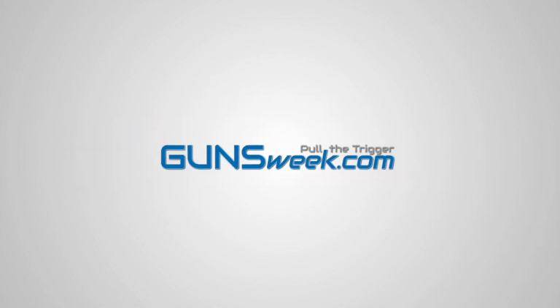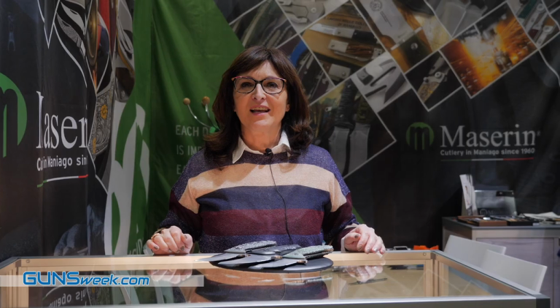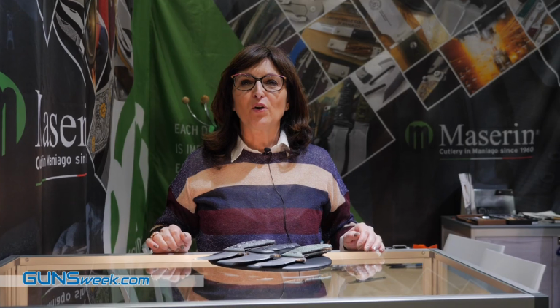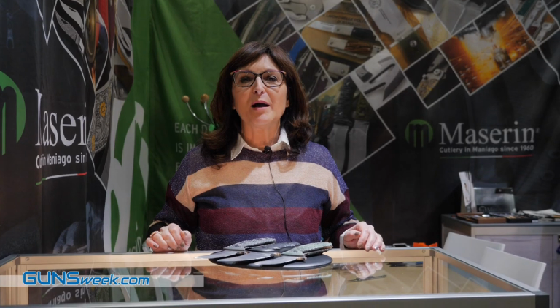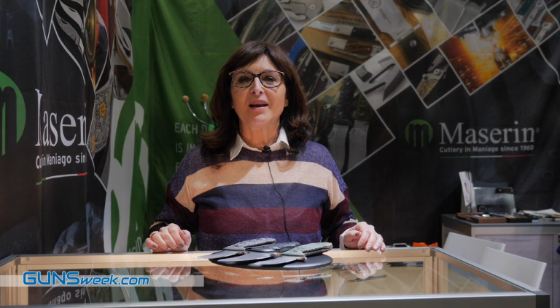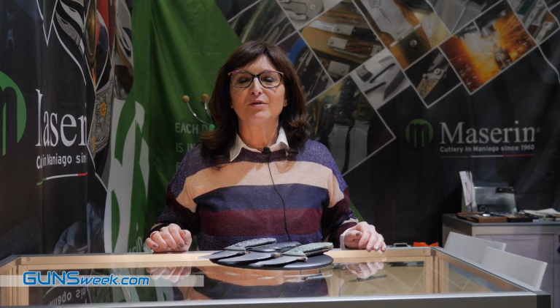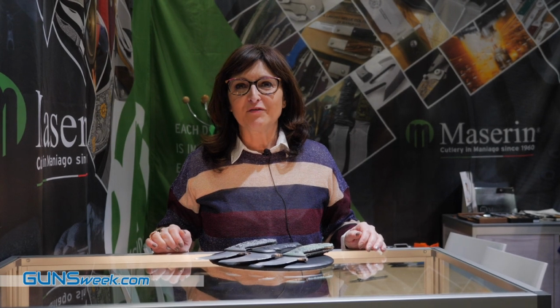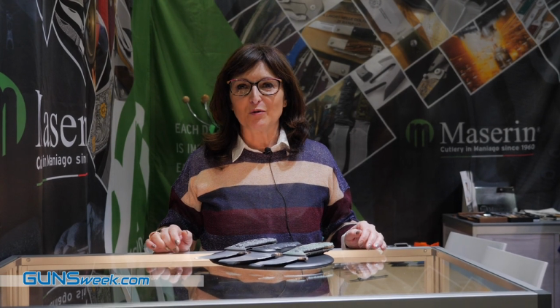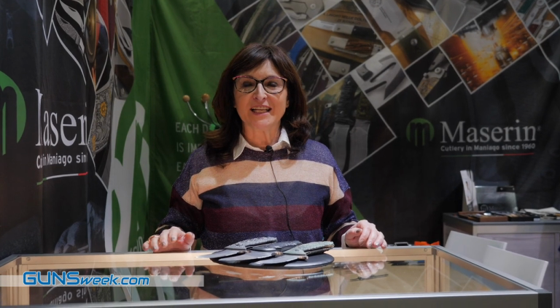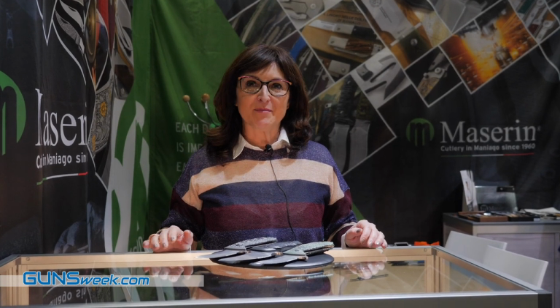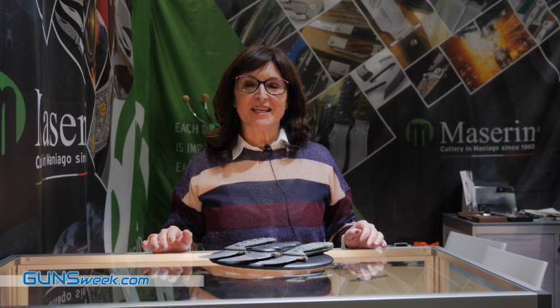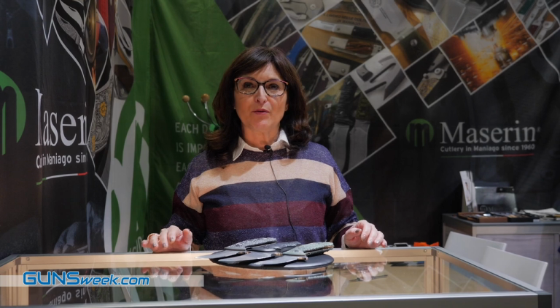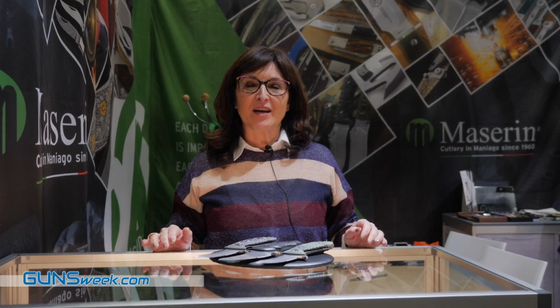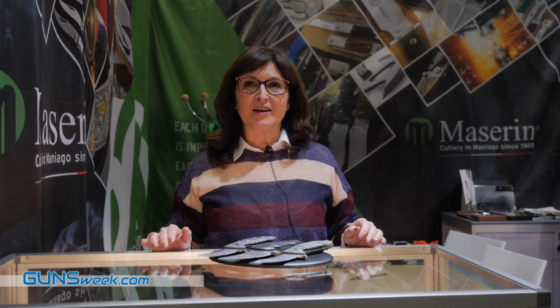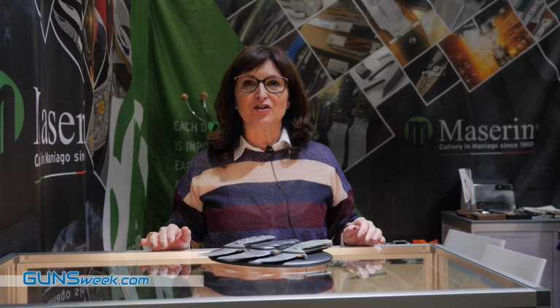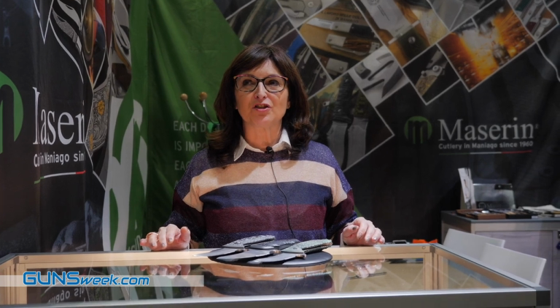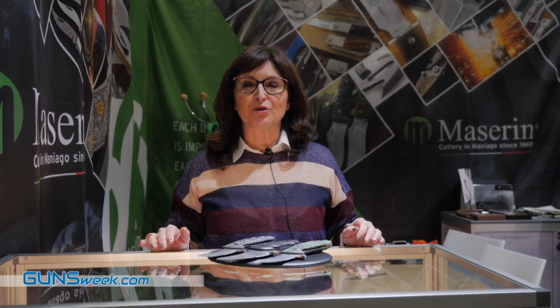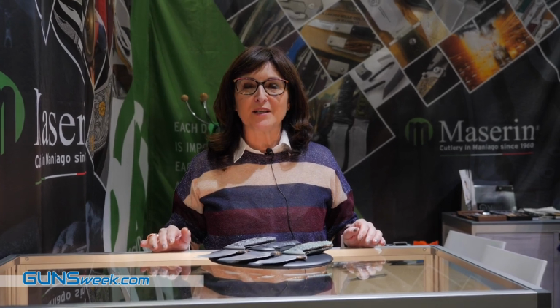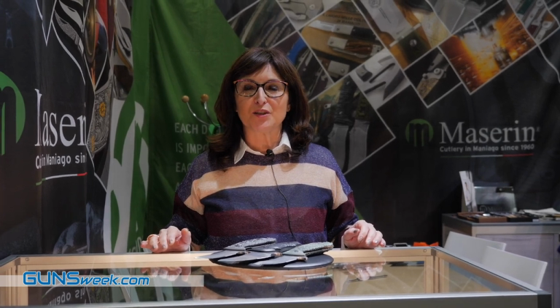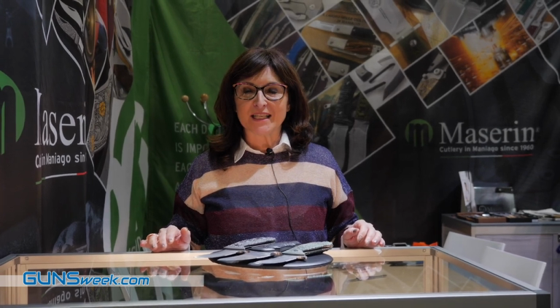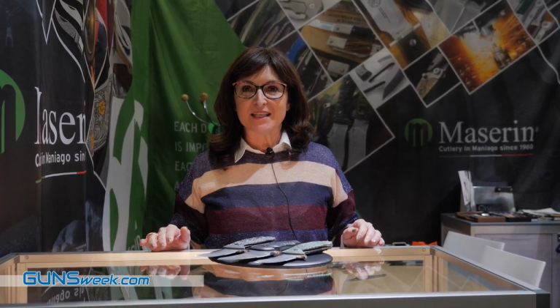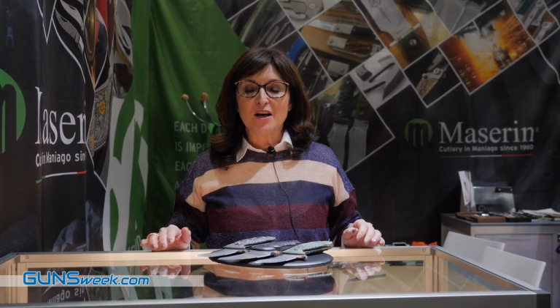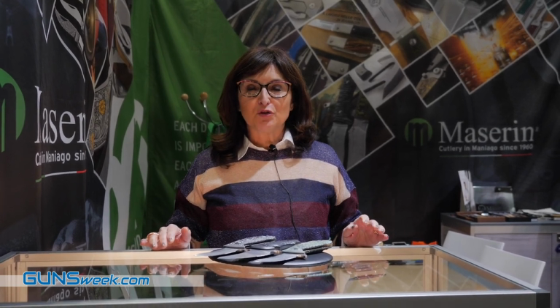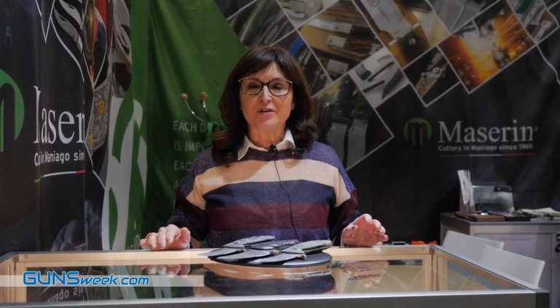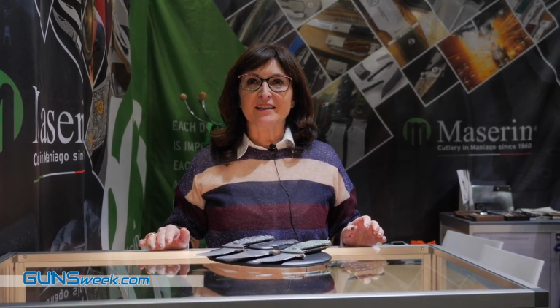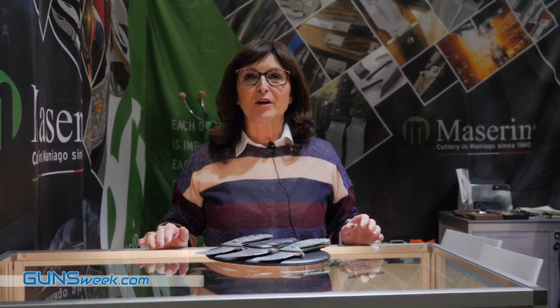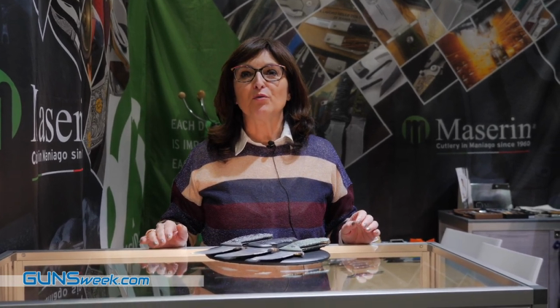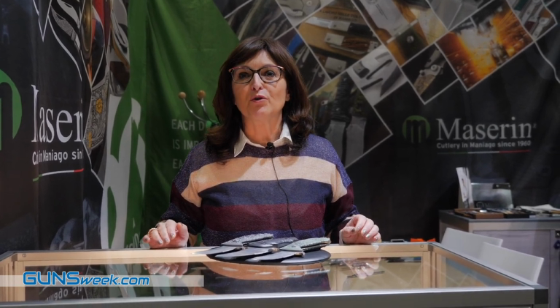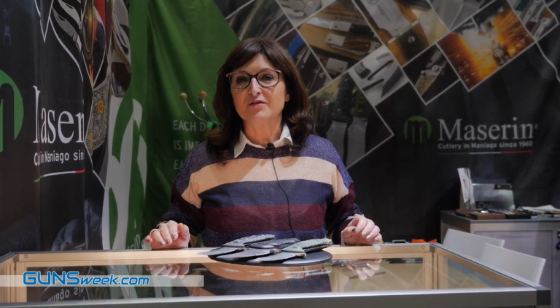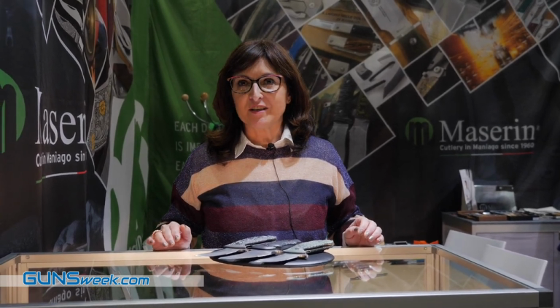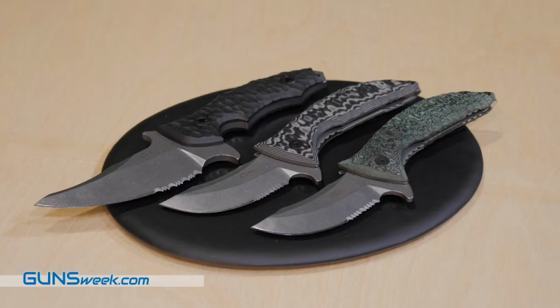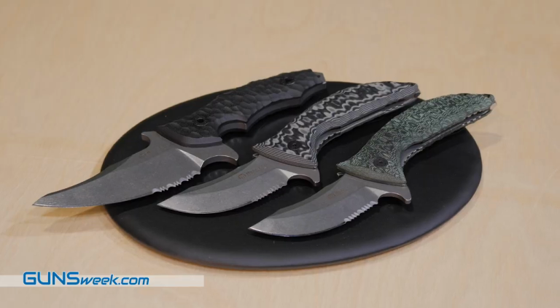Hello, I'm Claudia from Contellerie Maserin. We are here at SHOT Show 2020 to present our new models for this year.